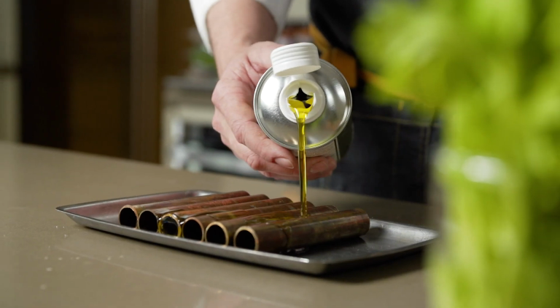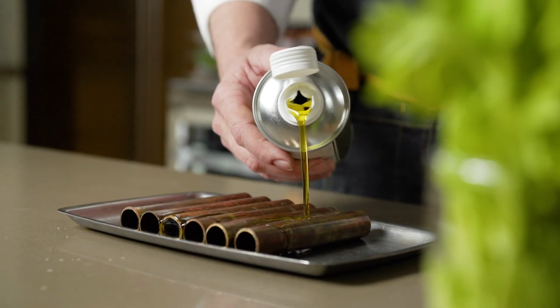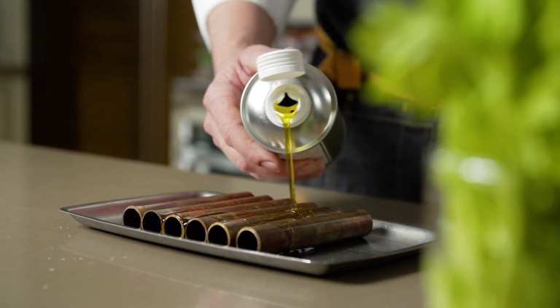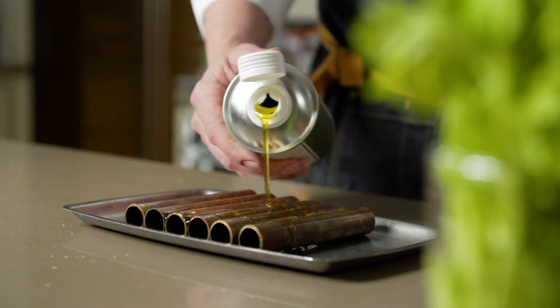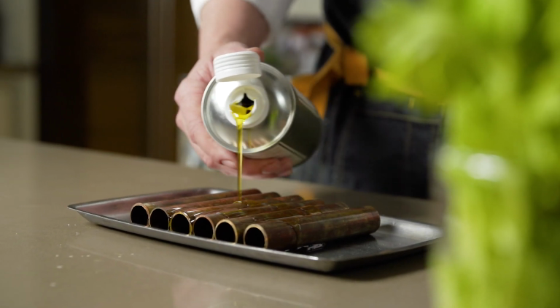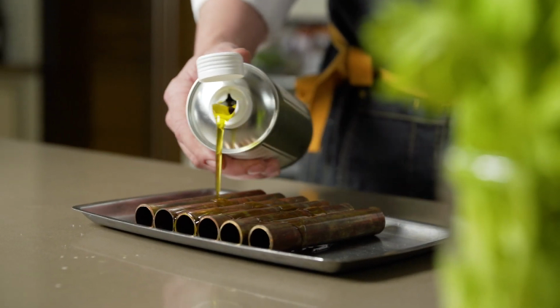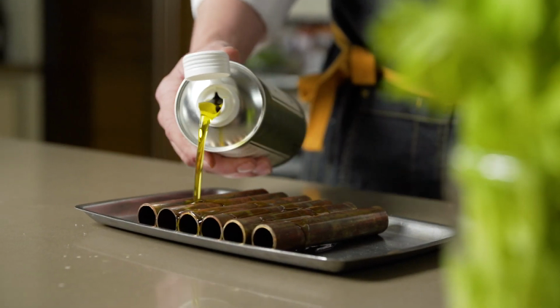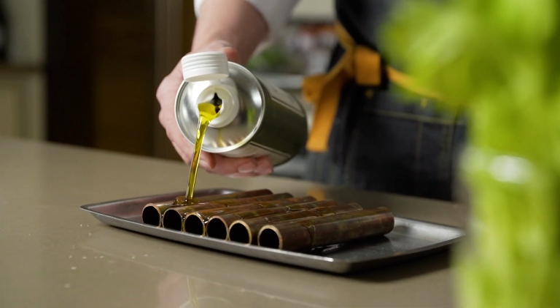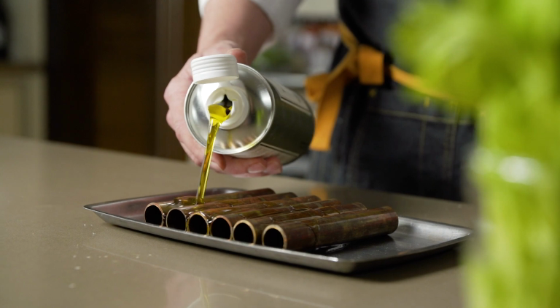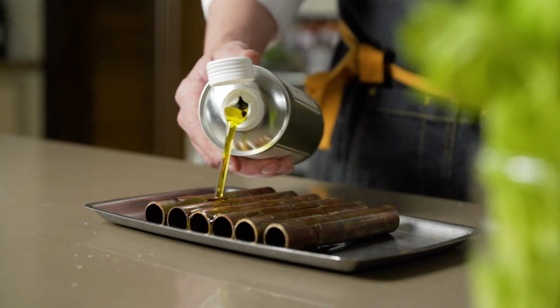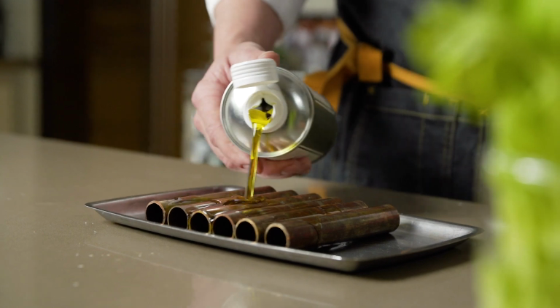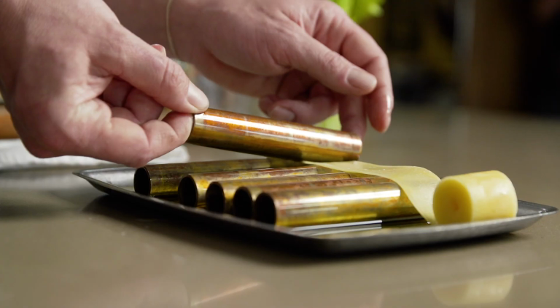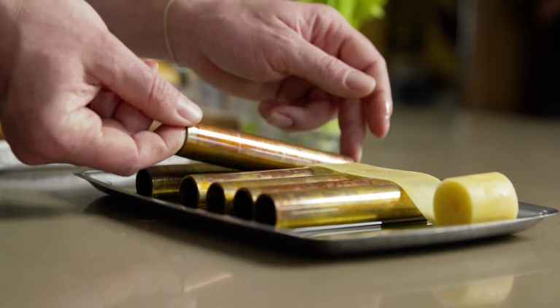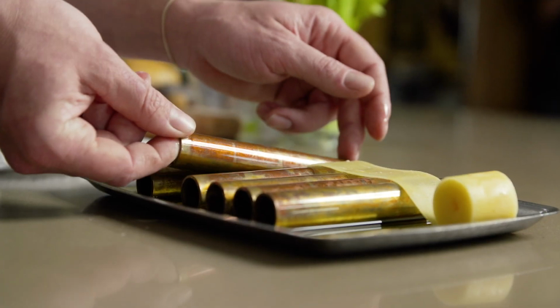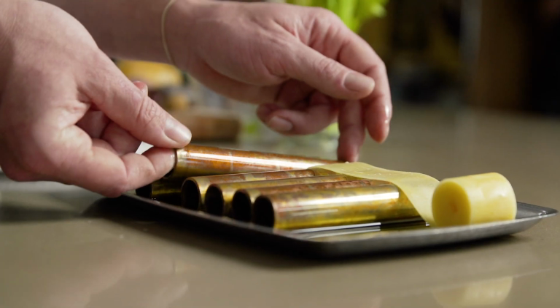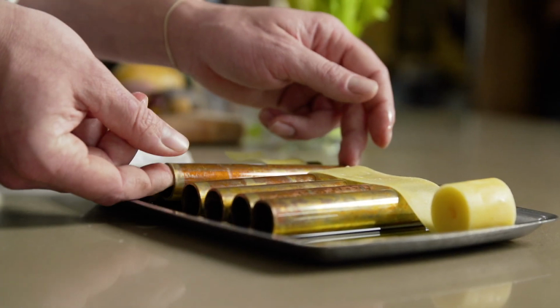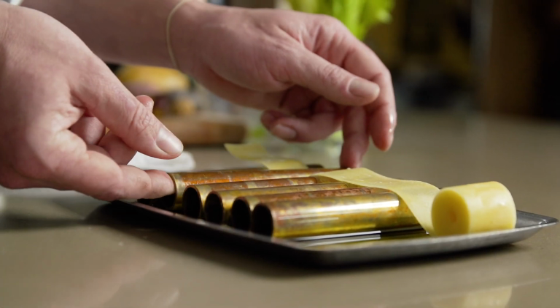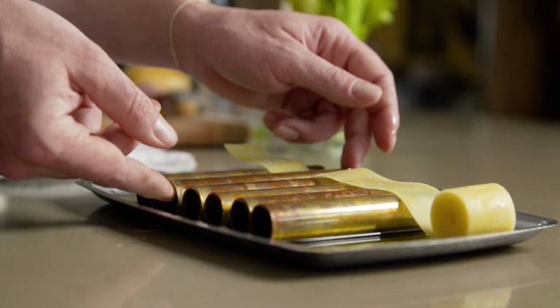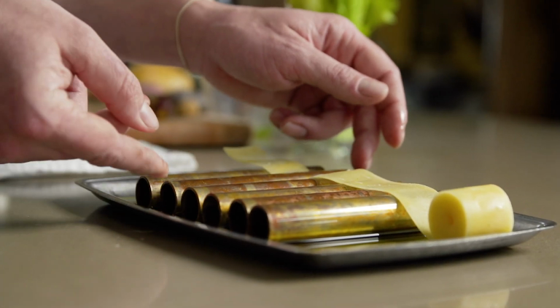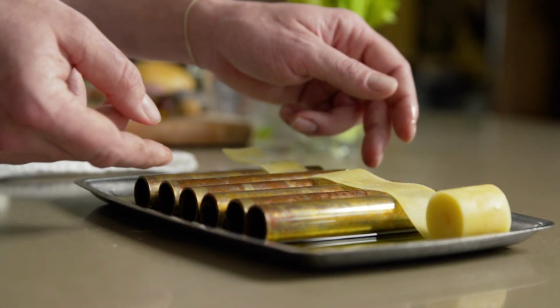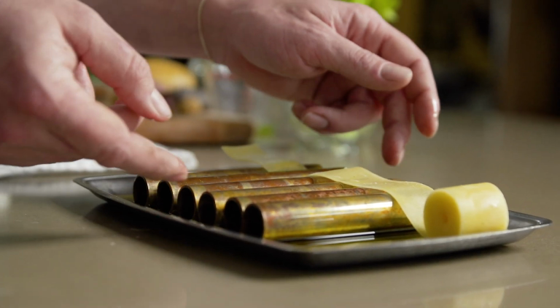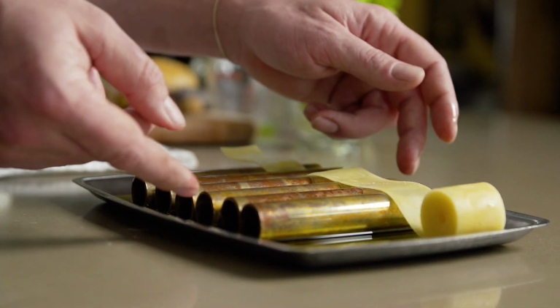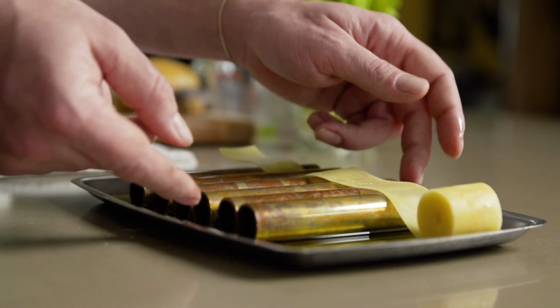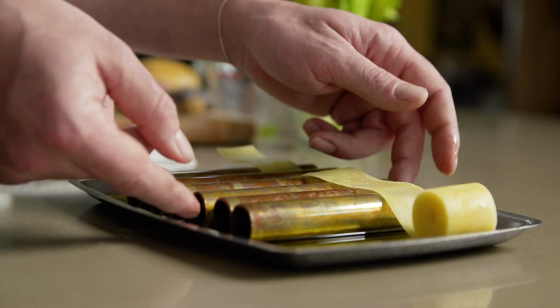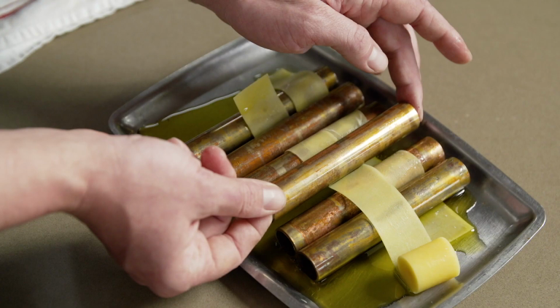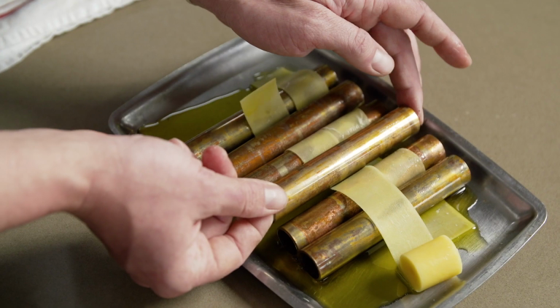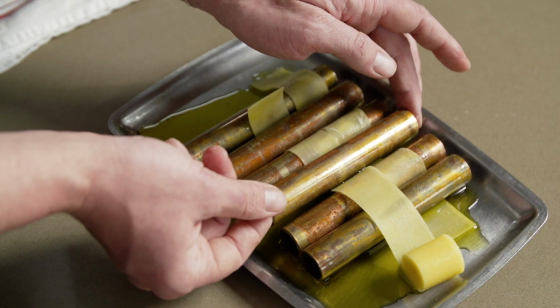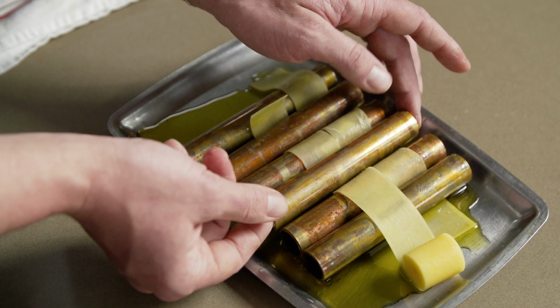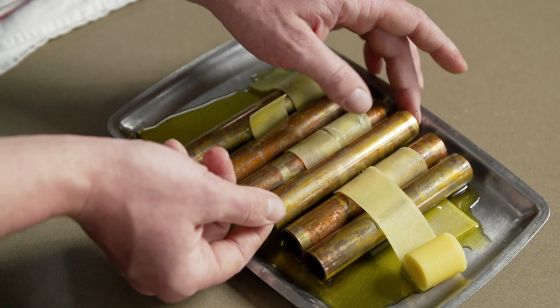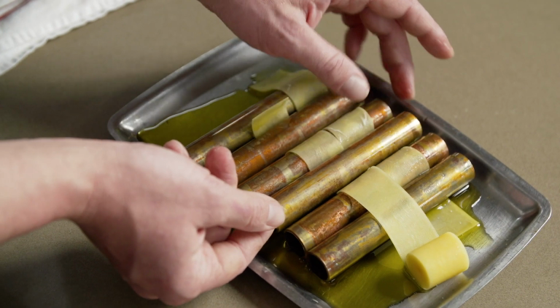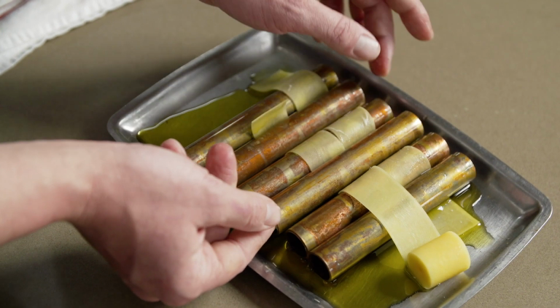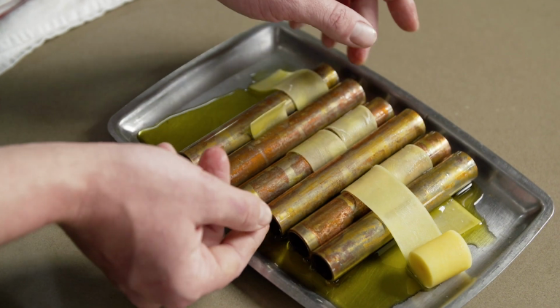We've taken baked potatoes and molded them through copper pipes to give us more surface area.